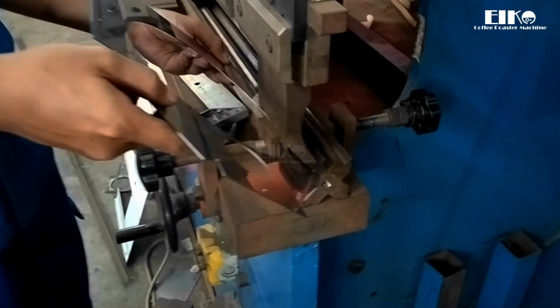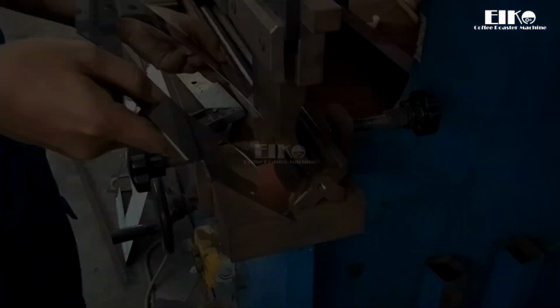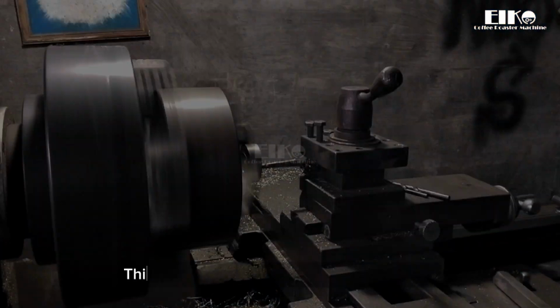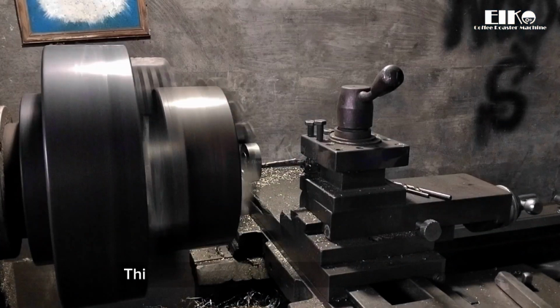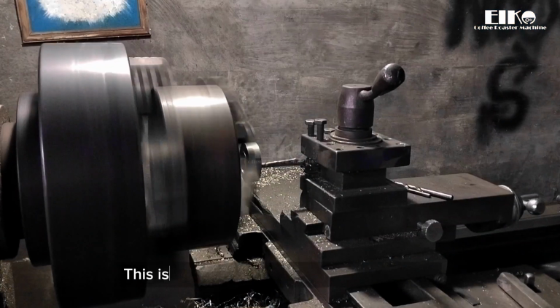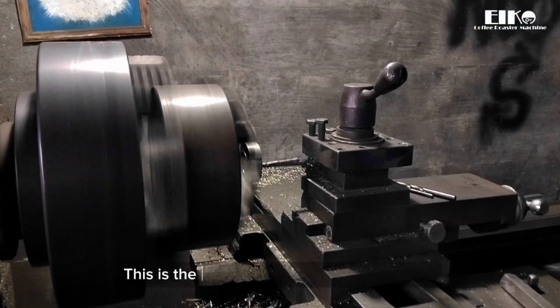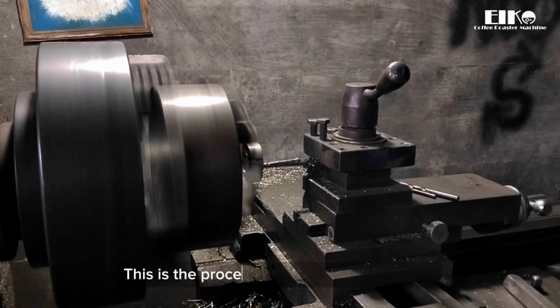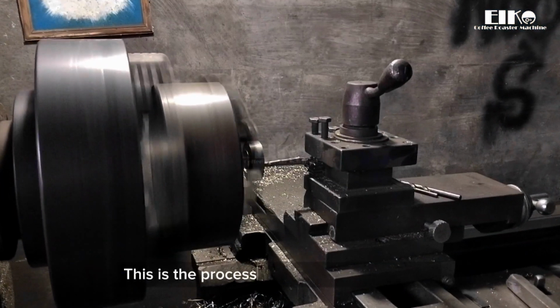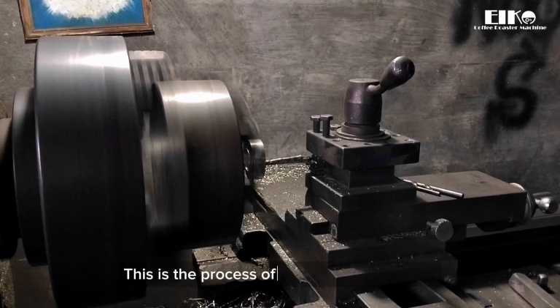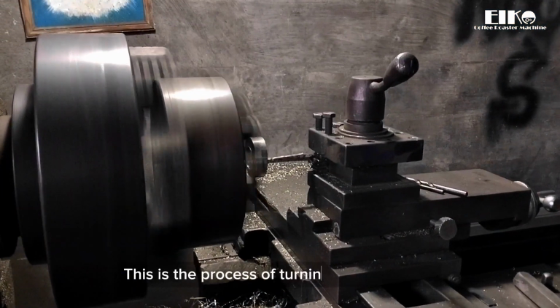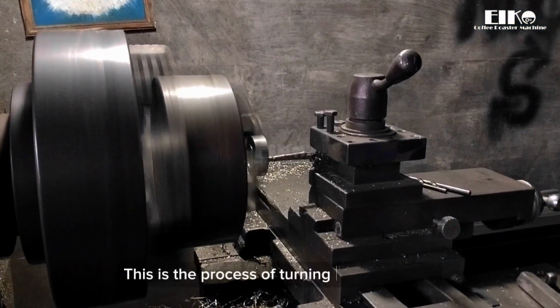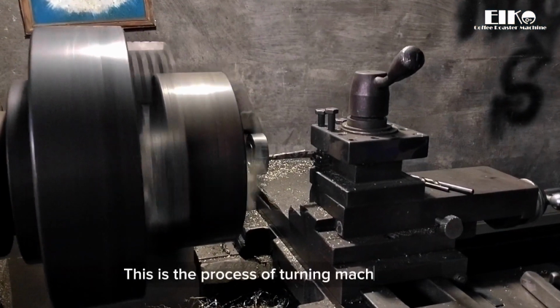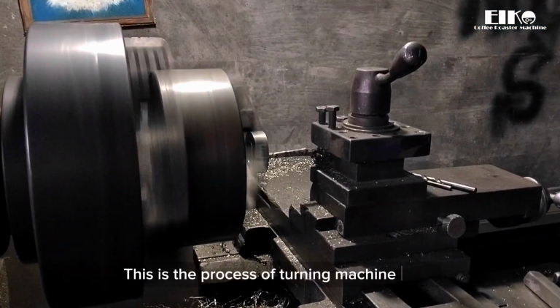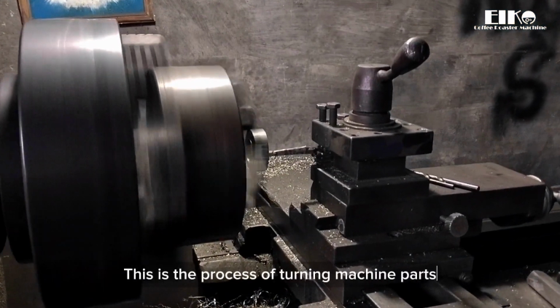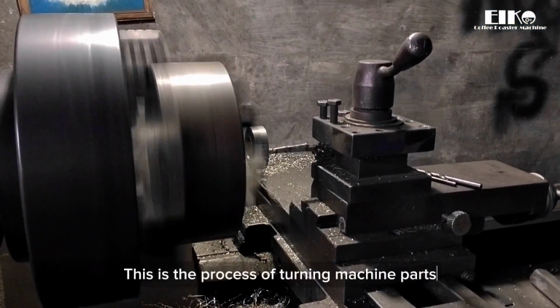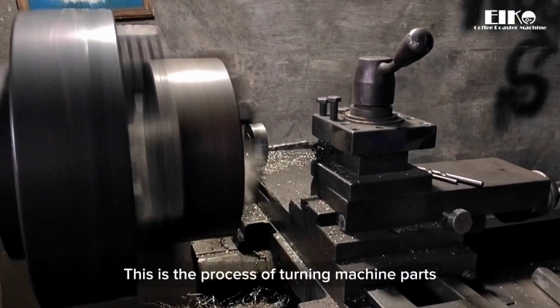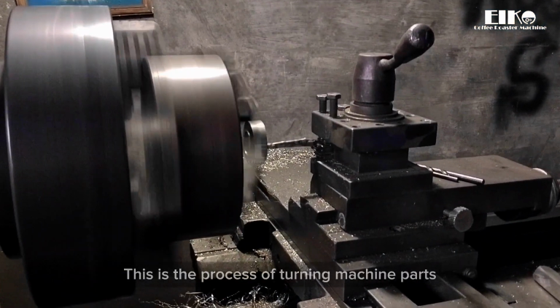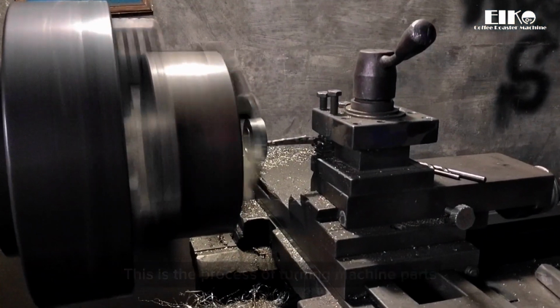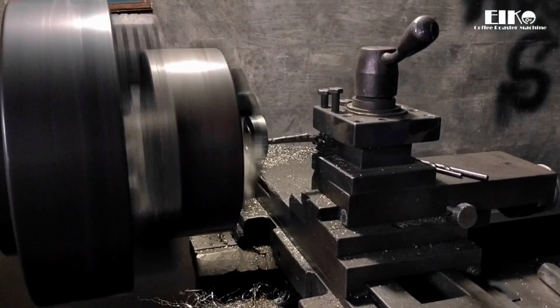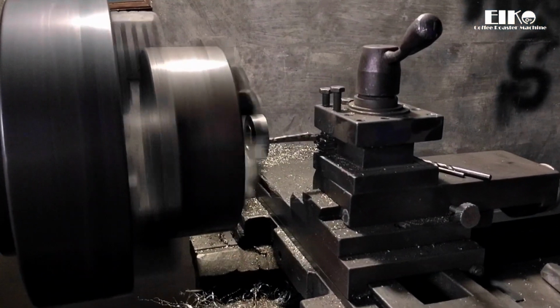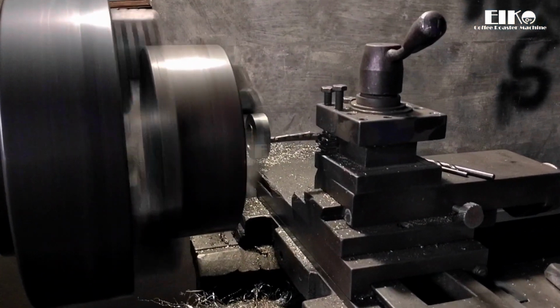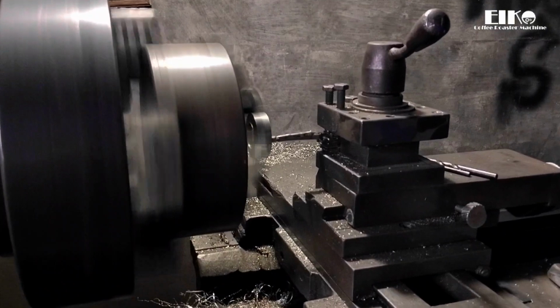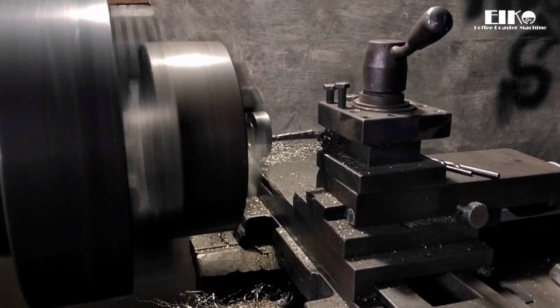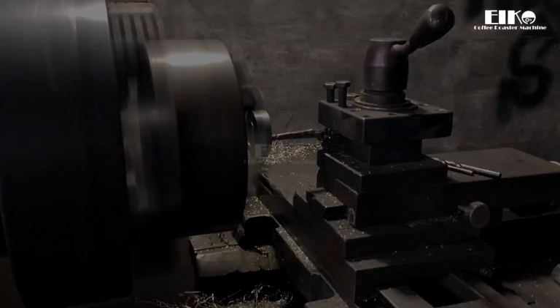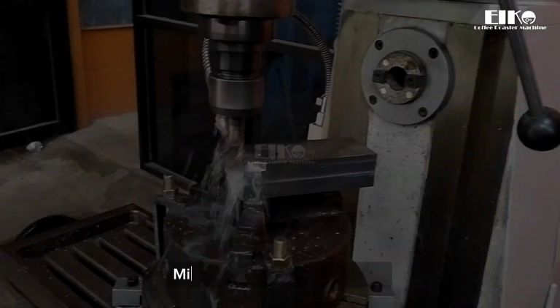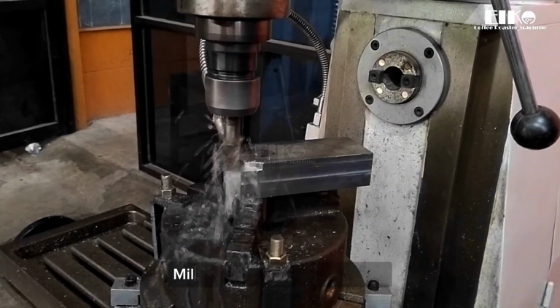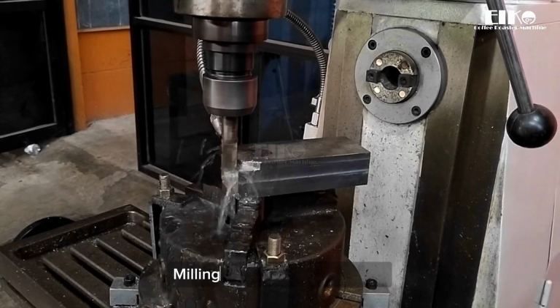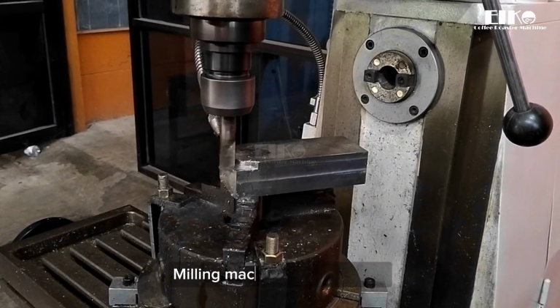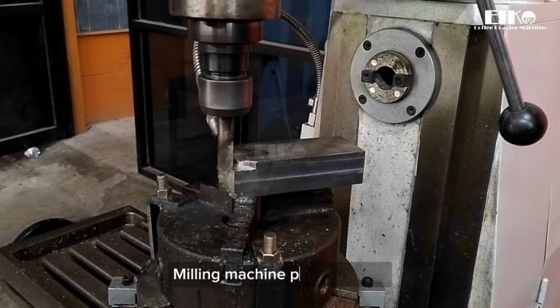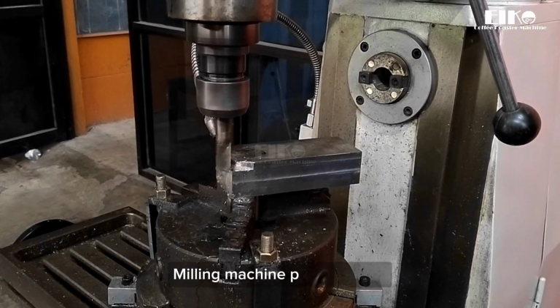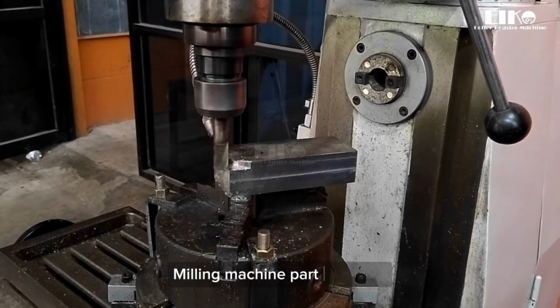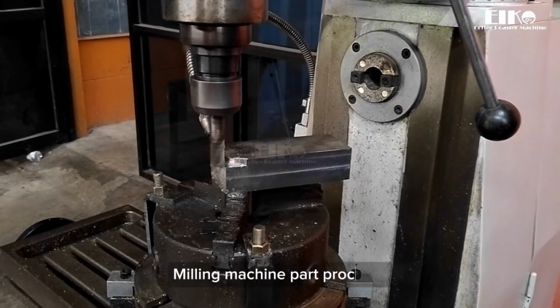This is the process of turning machine parts, followed by the milling machine part process.